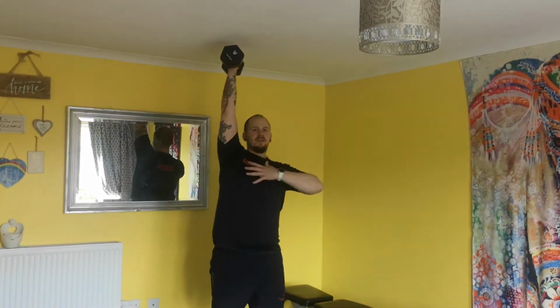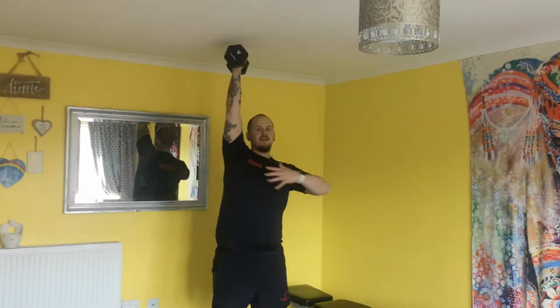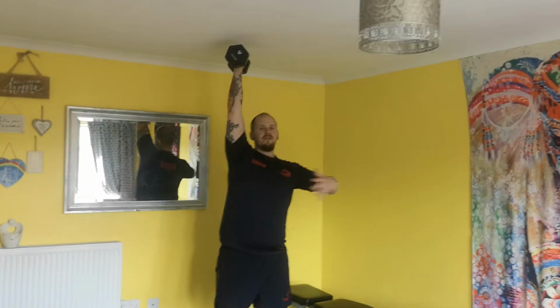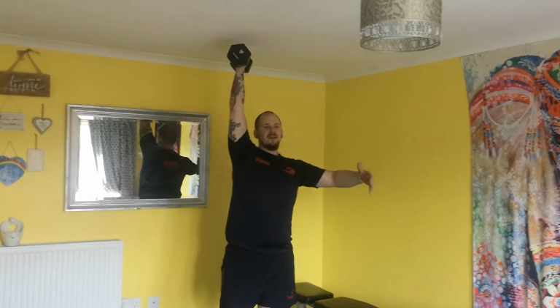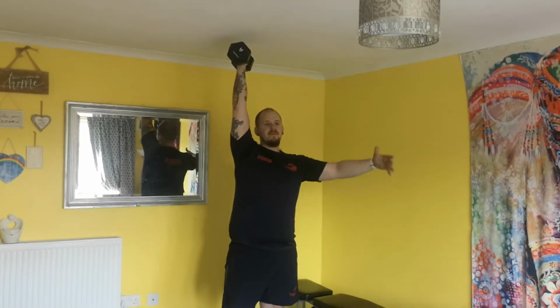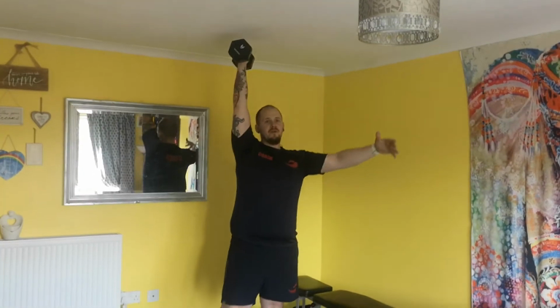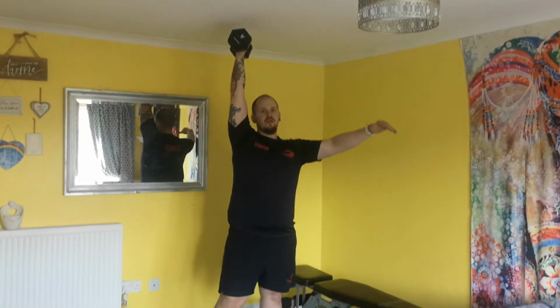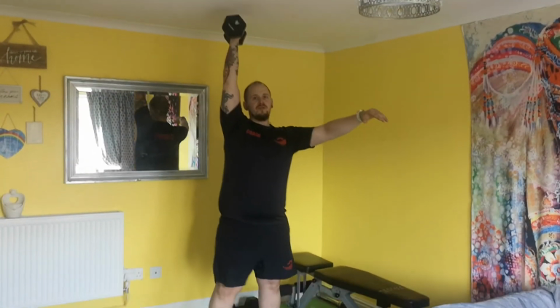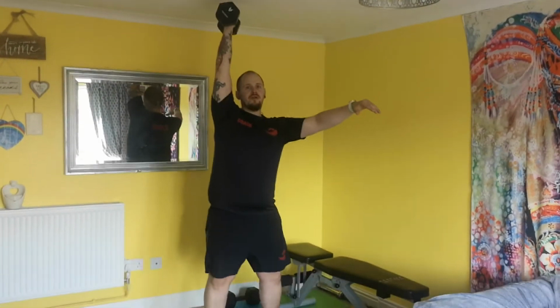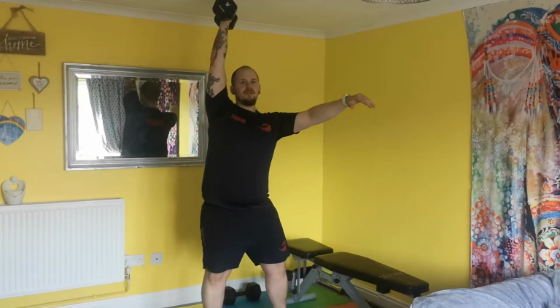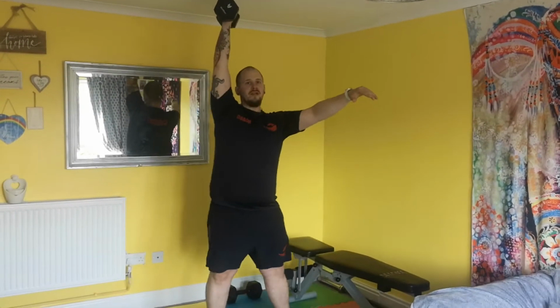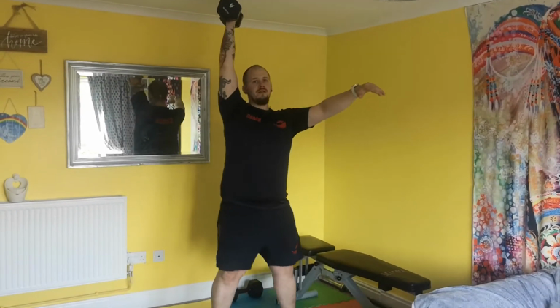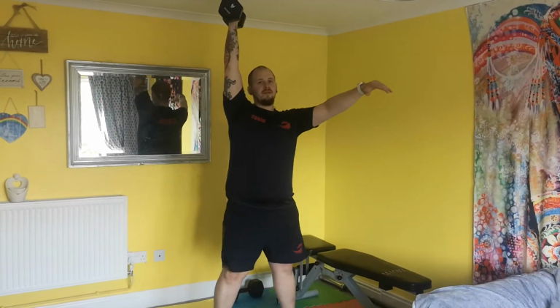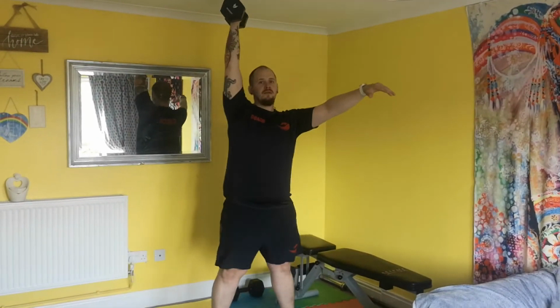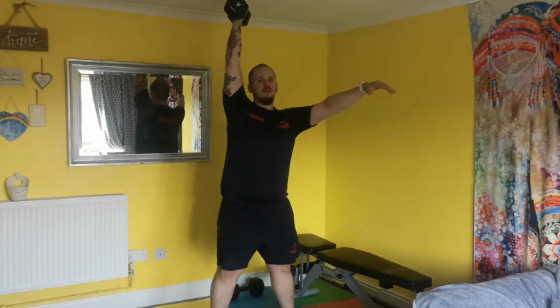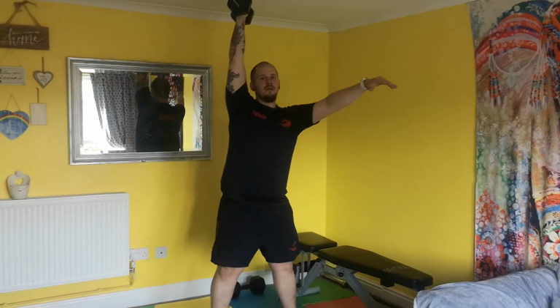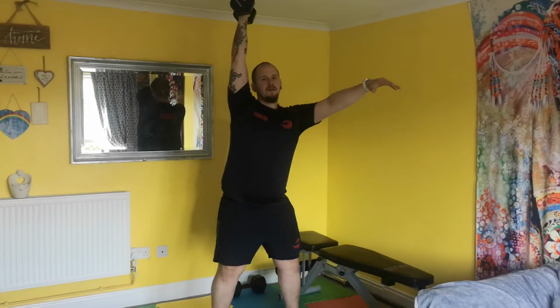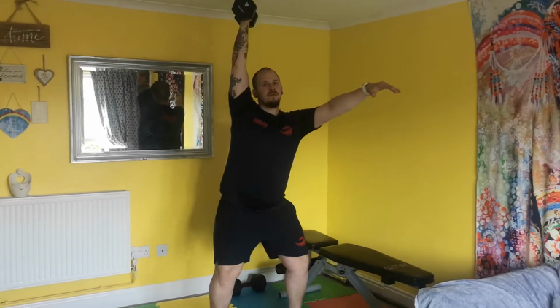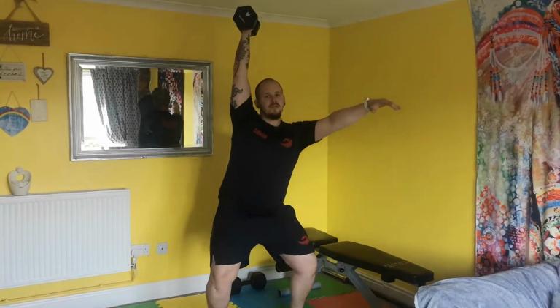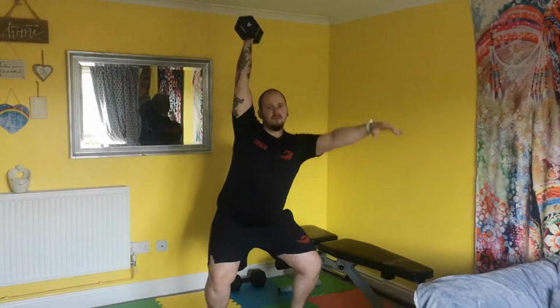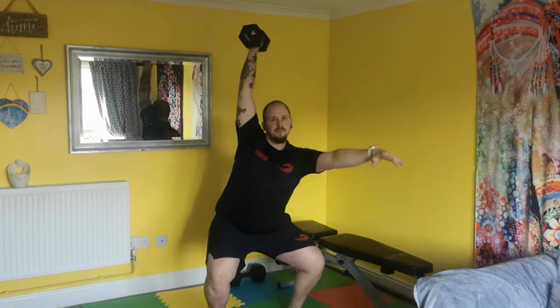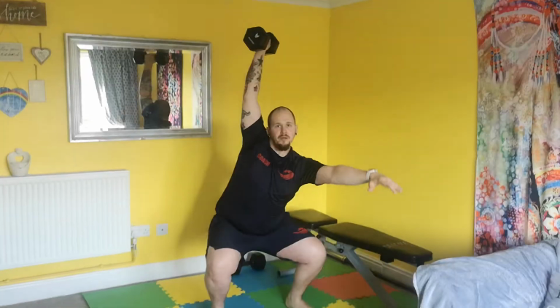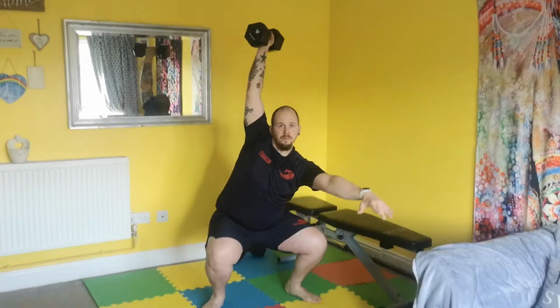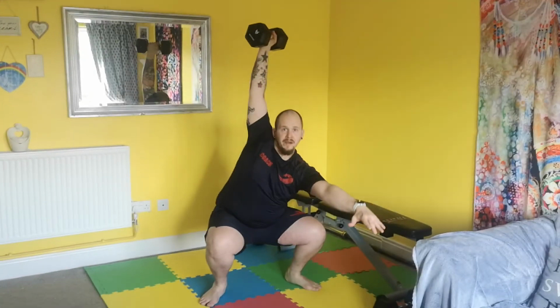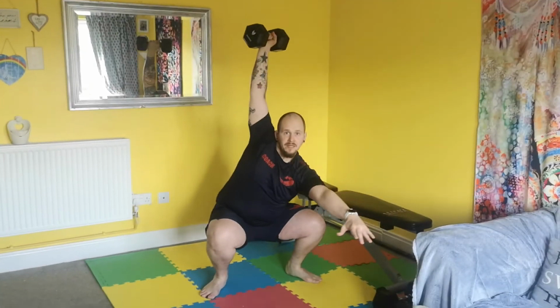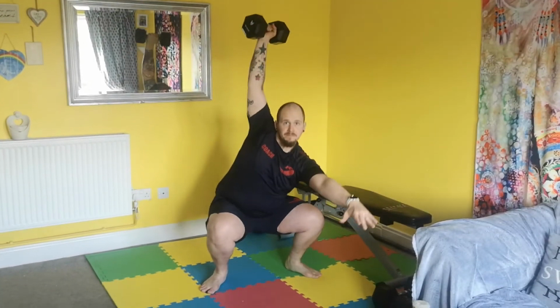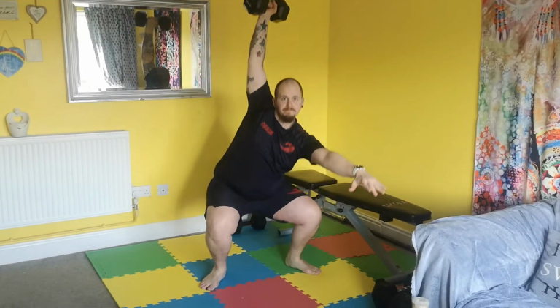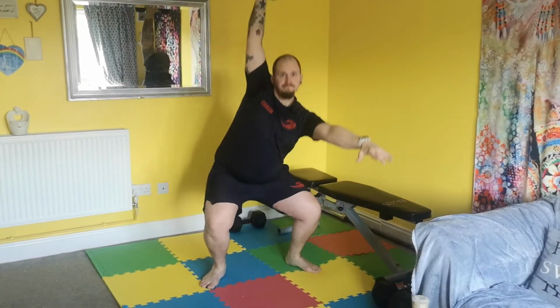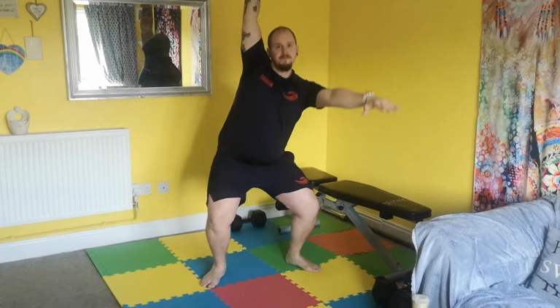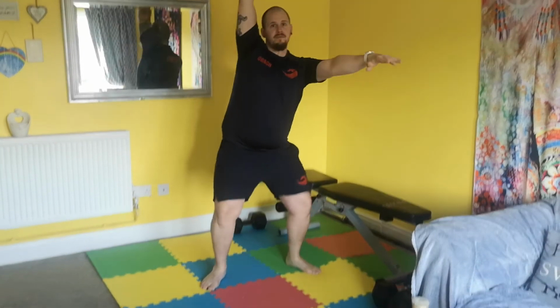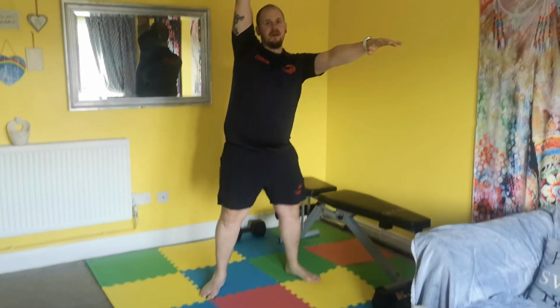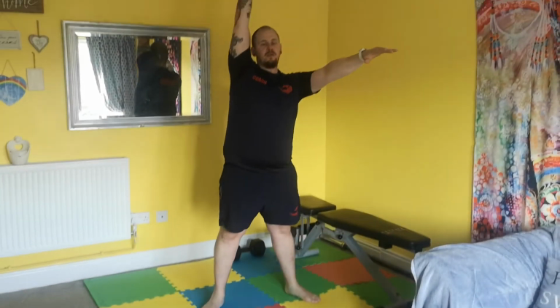You need to try and keep the body up as tall as you can. Squat down to below parallel and back up.